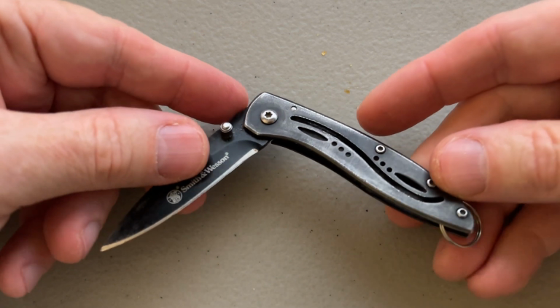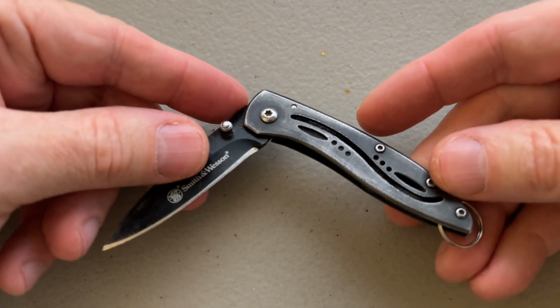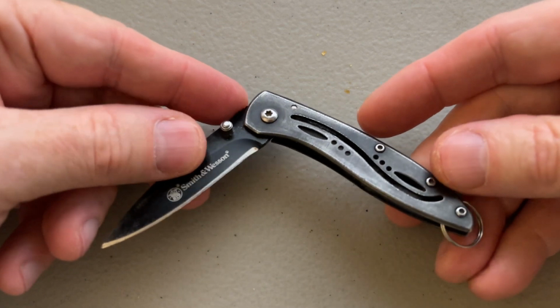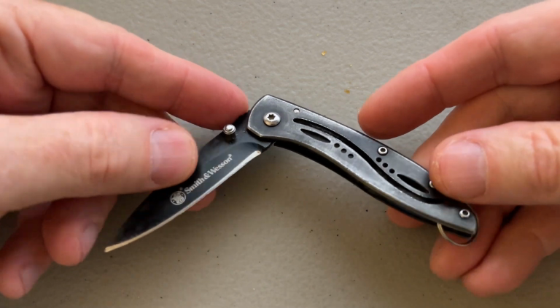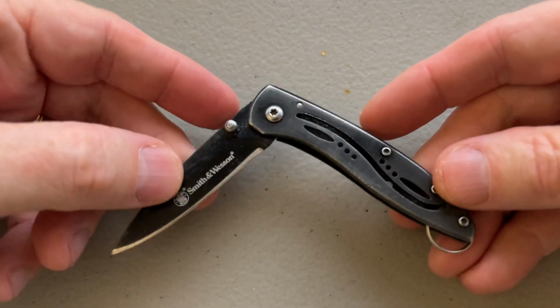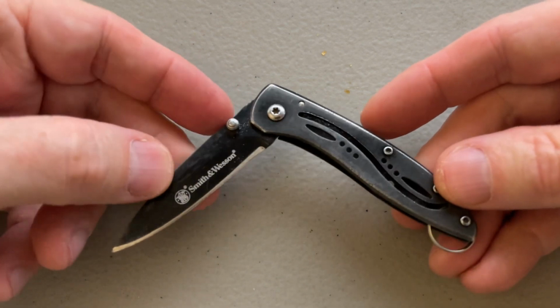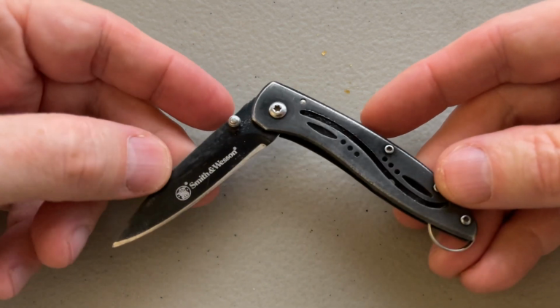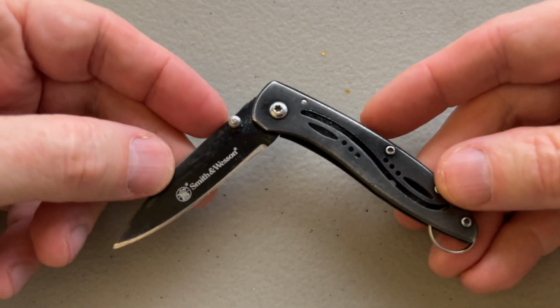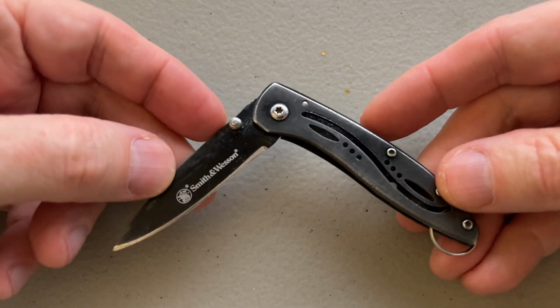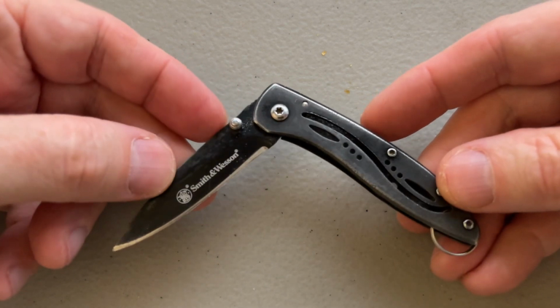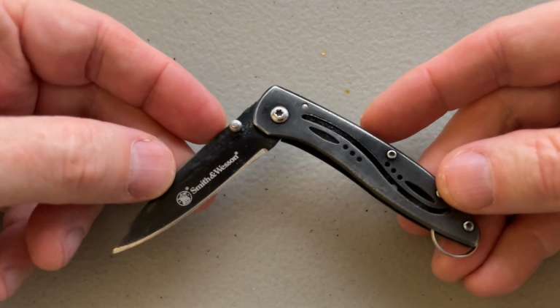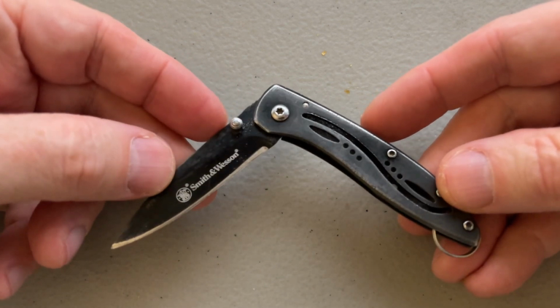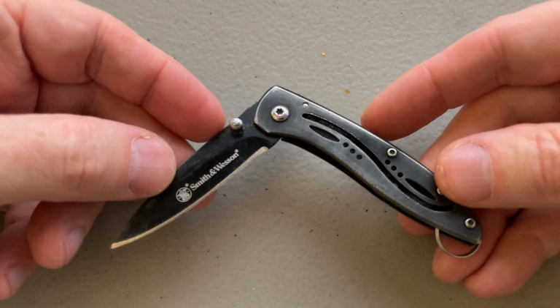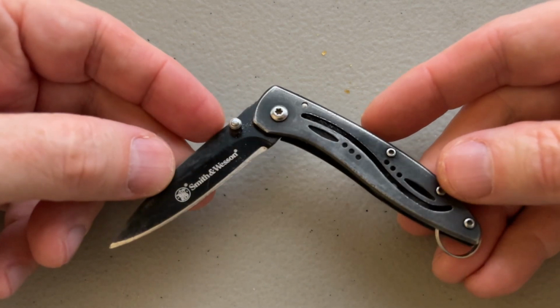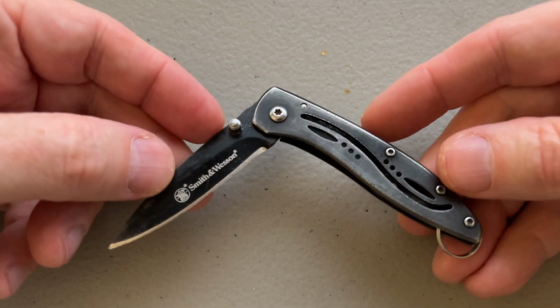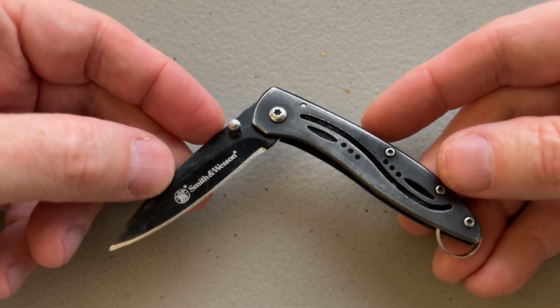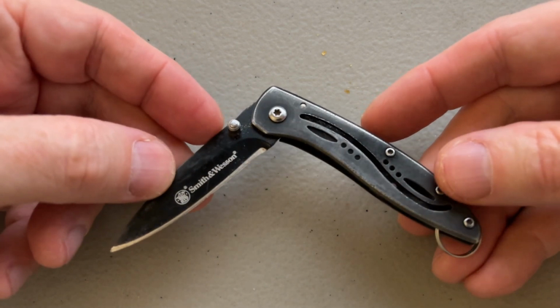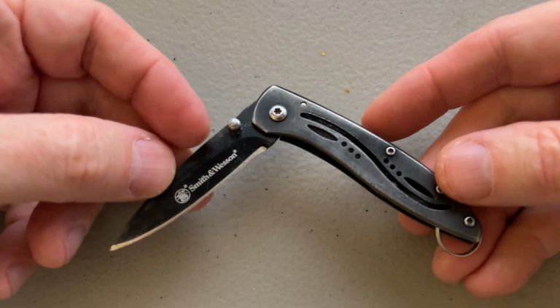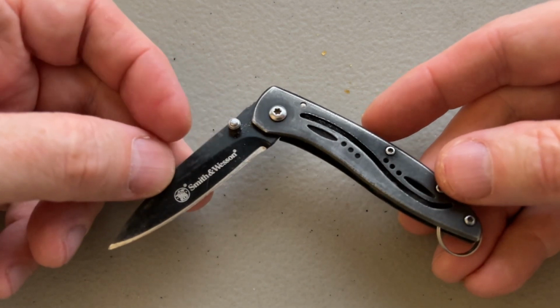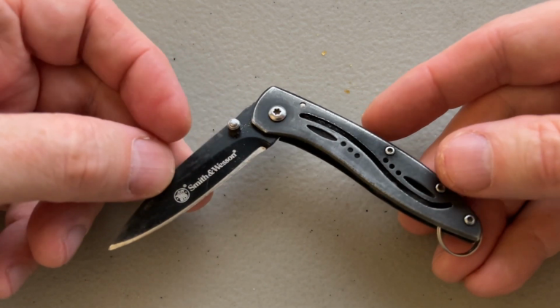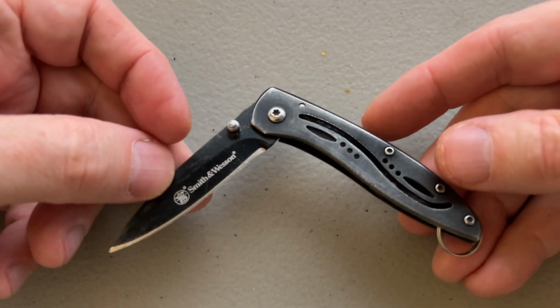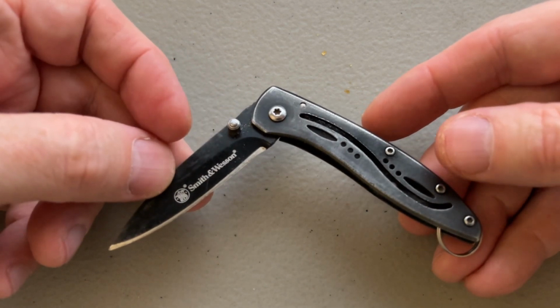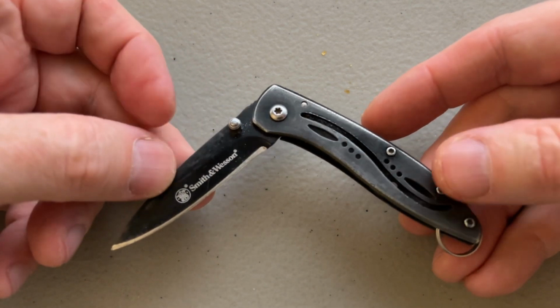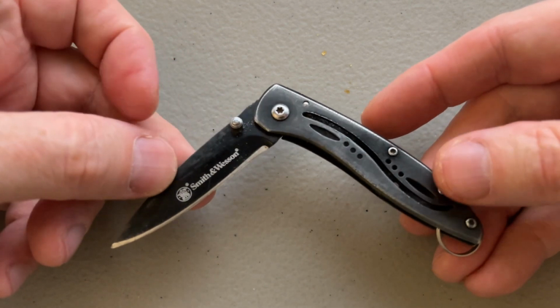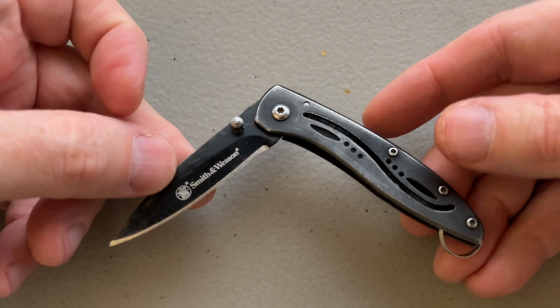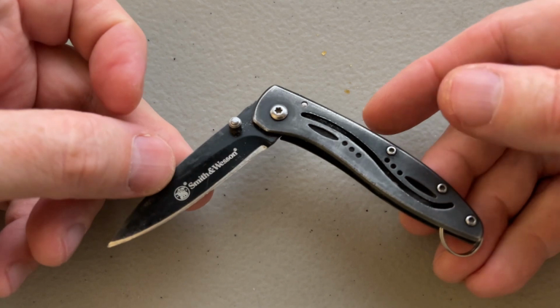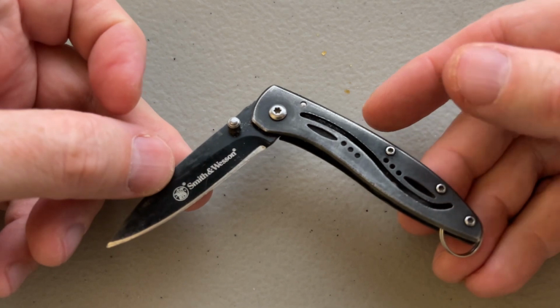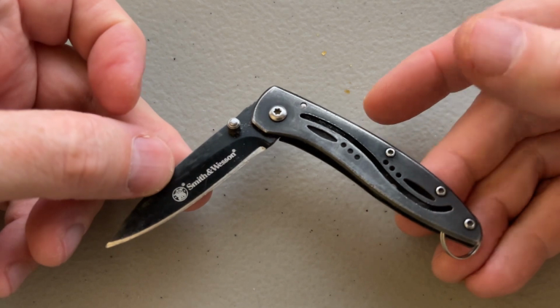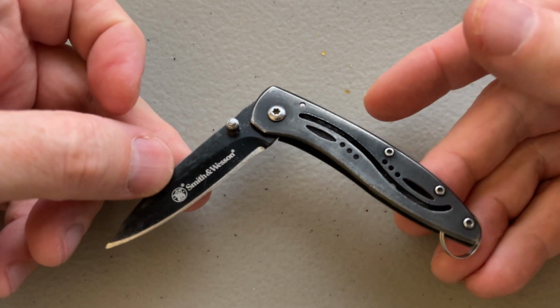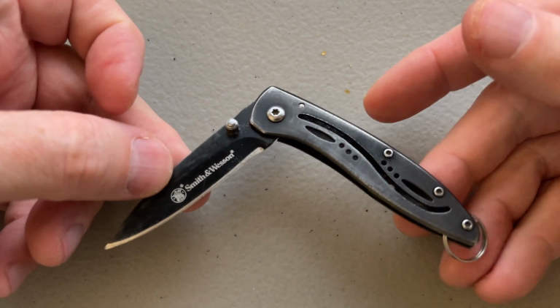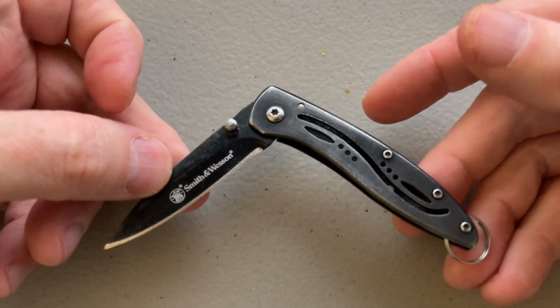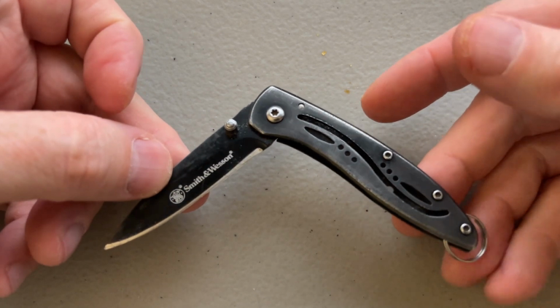Unlike the Victorinox Classic SD, which is a great little knife, but it's just not long enough blade for me.